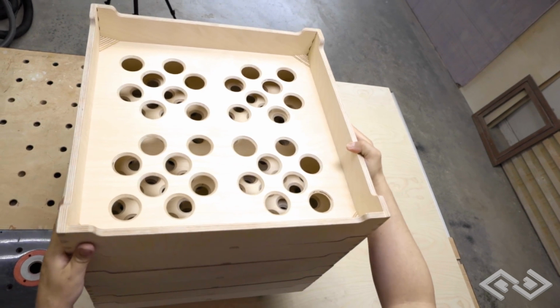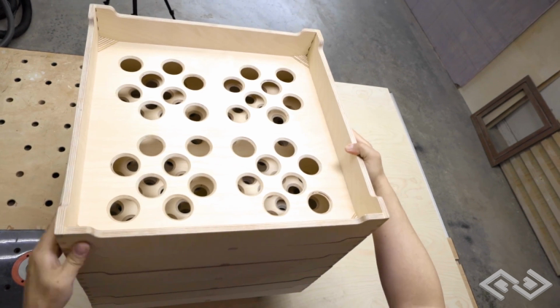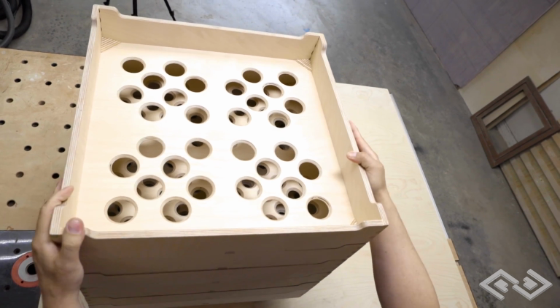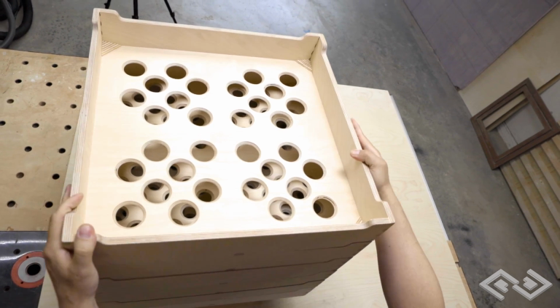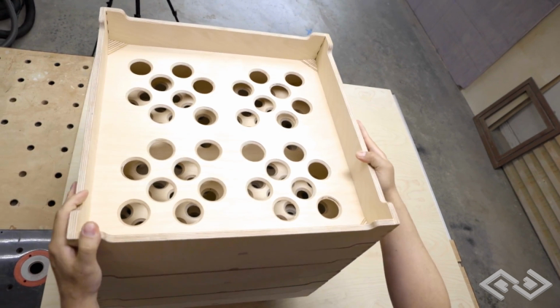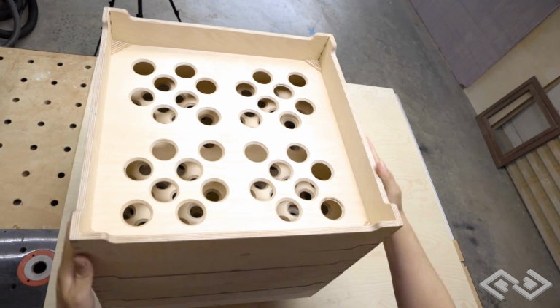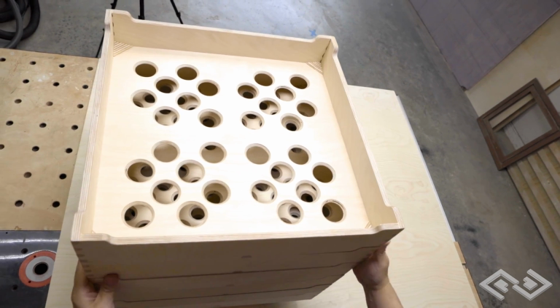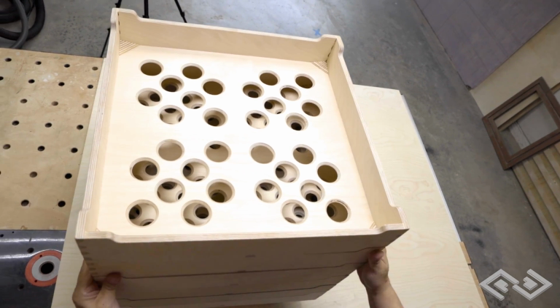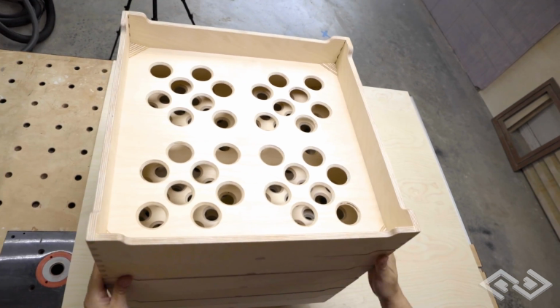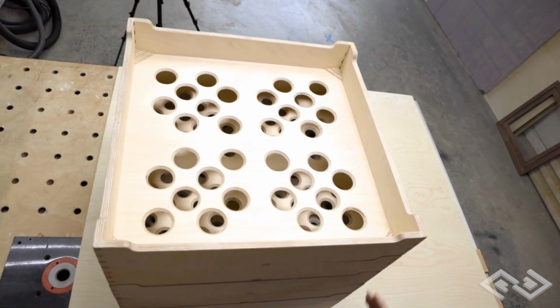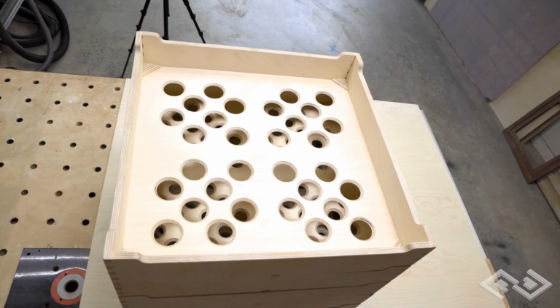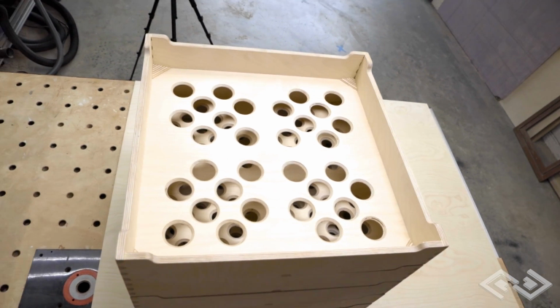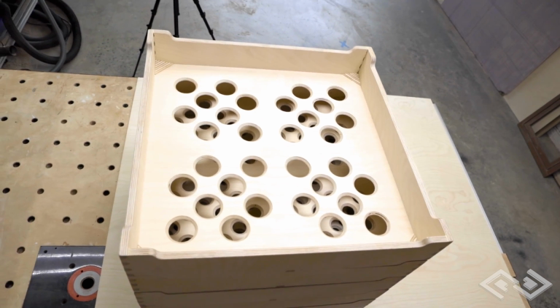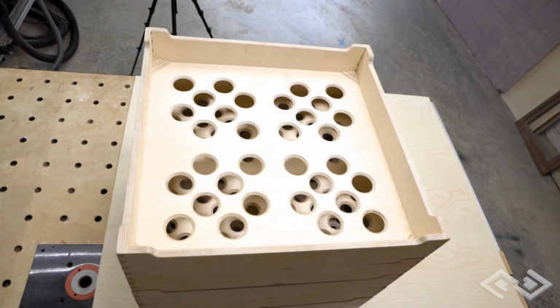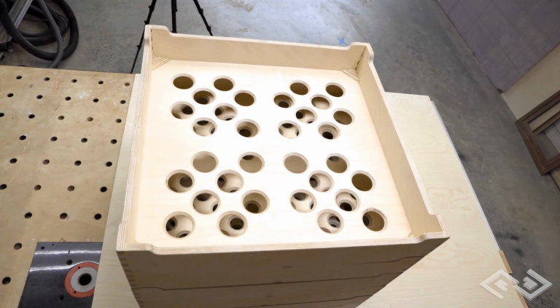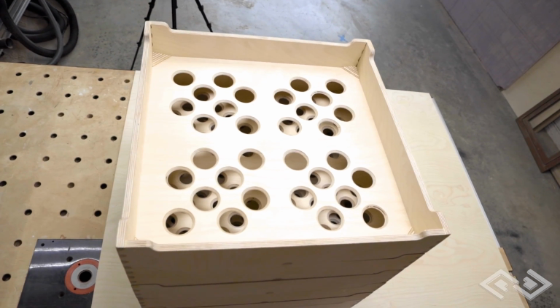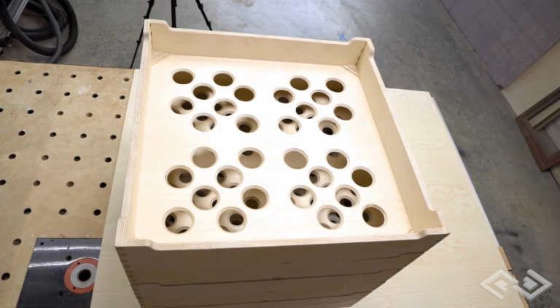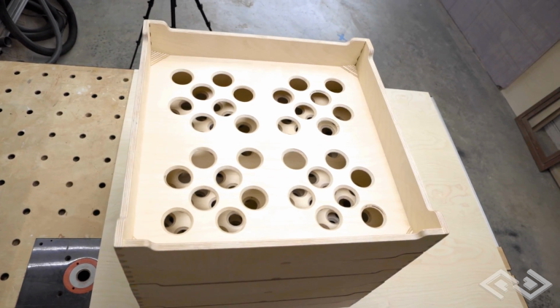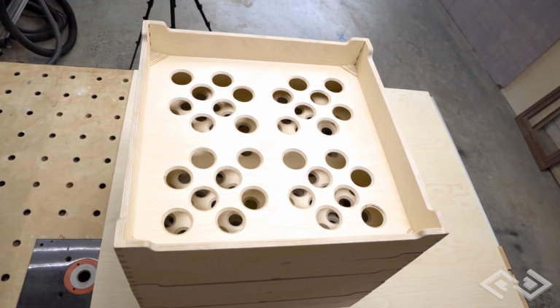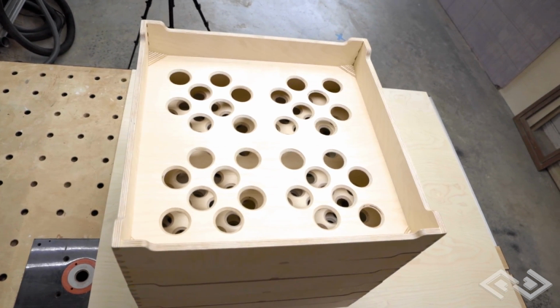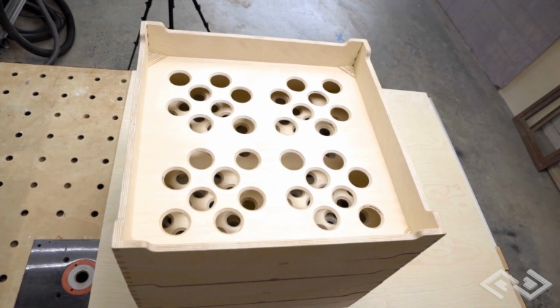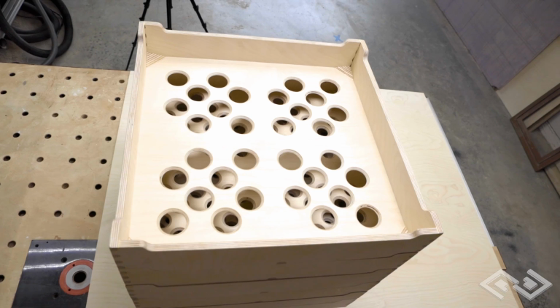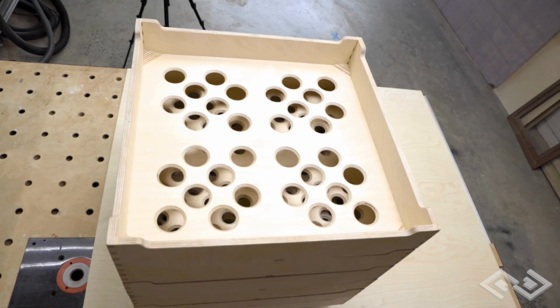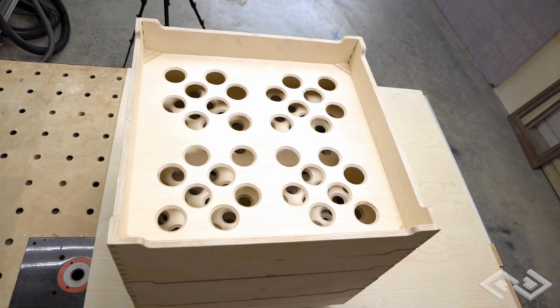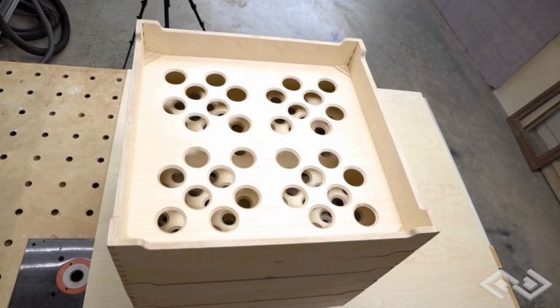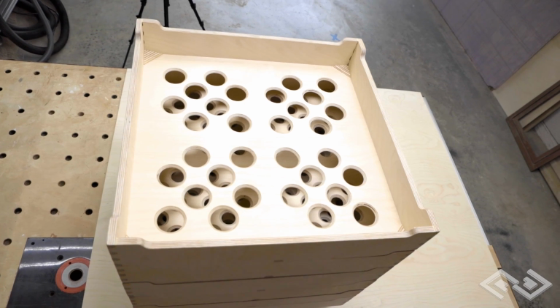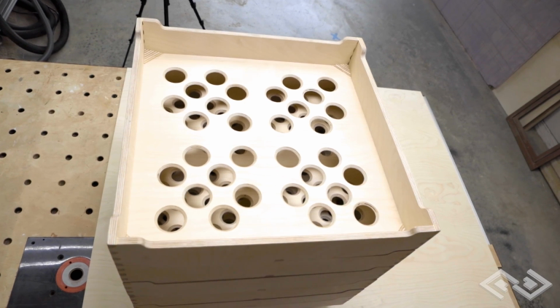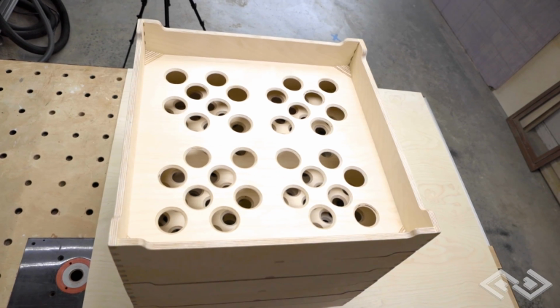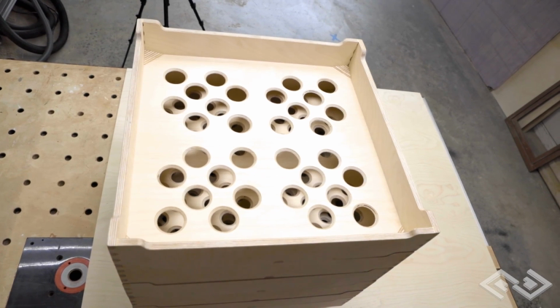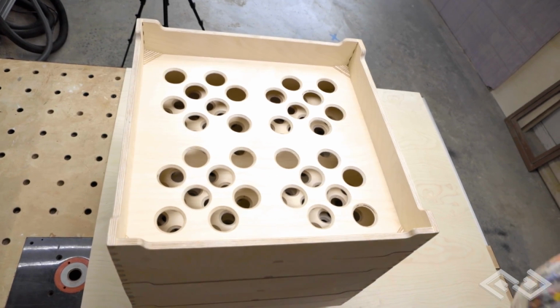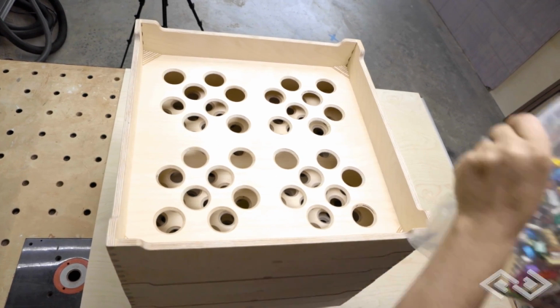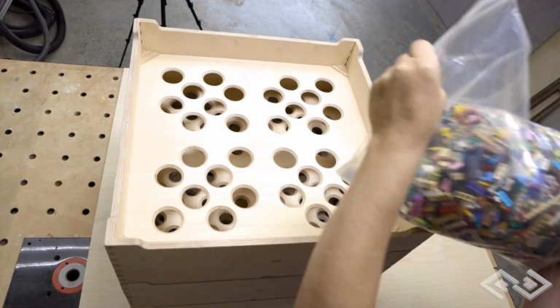As you can see, there's no Legos in the Lego bin for the Lego sorter.